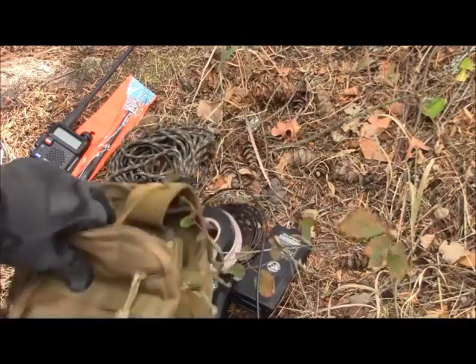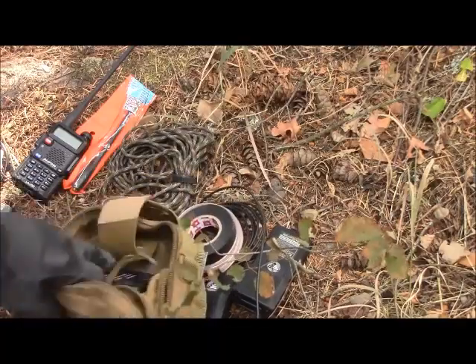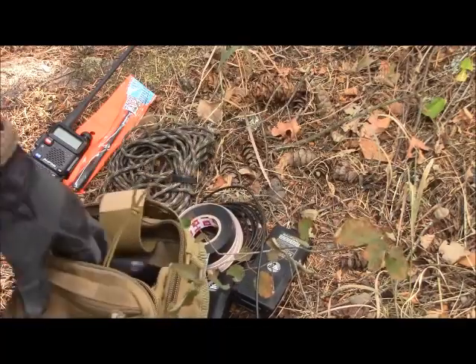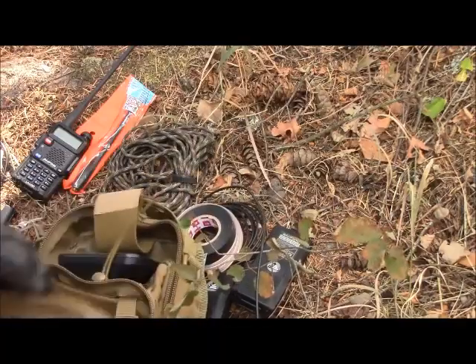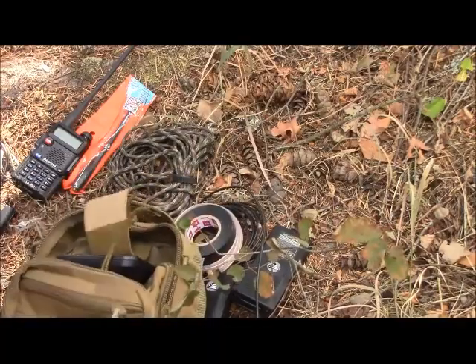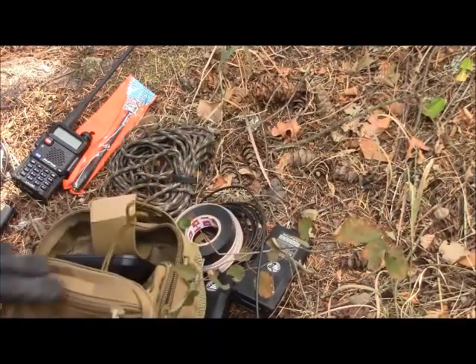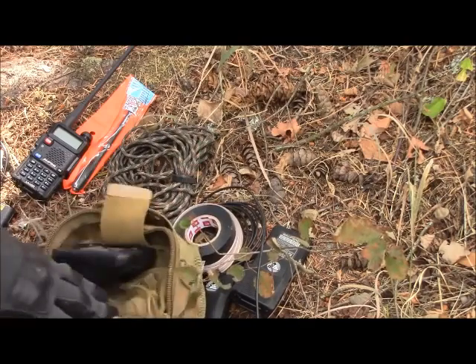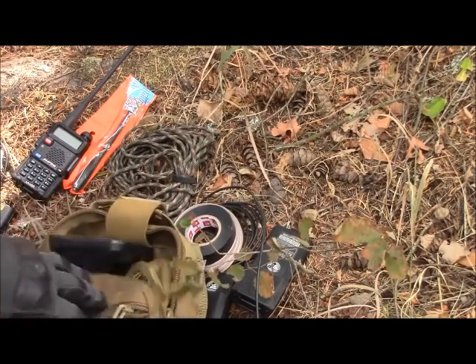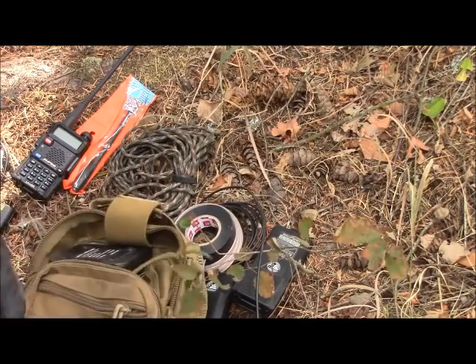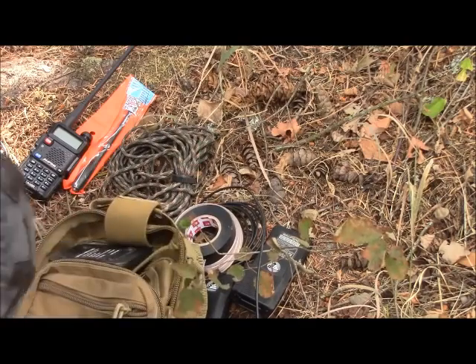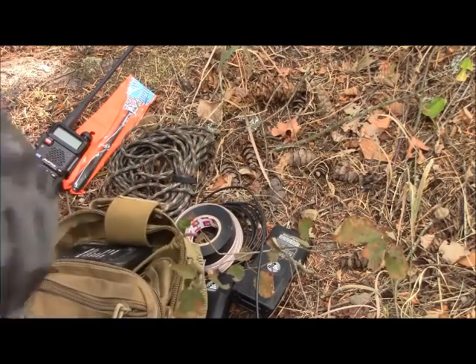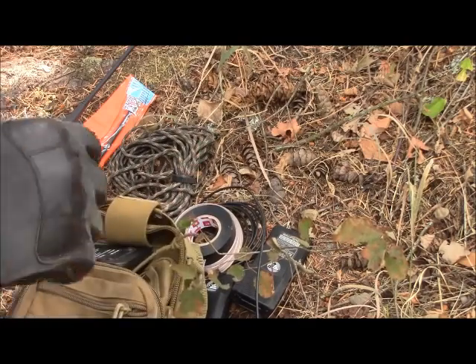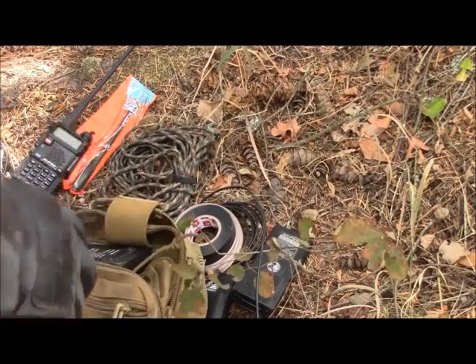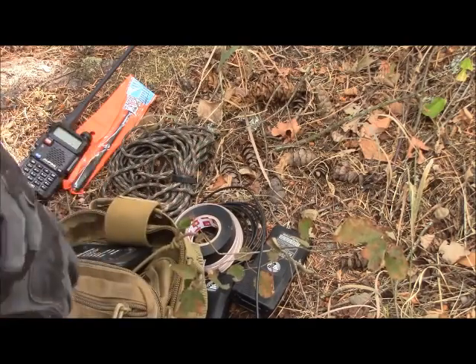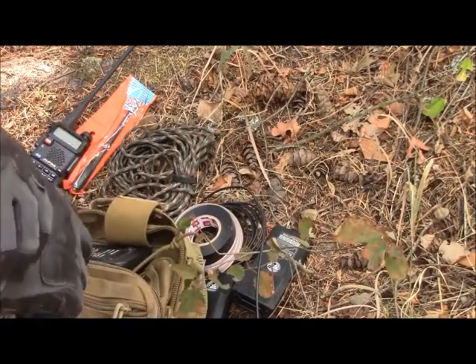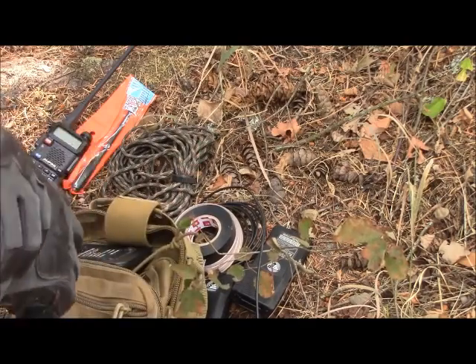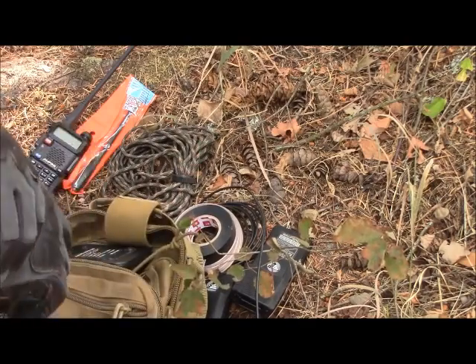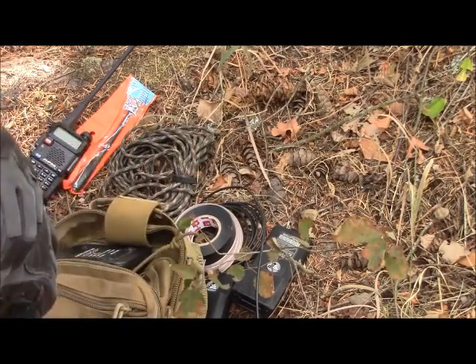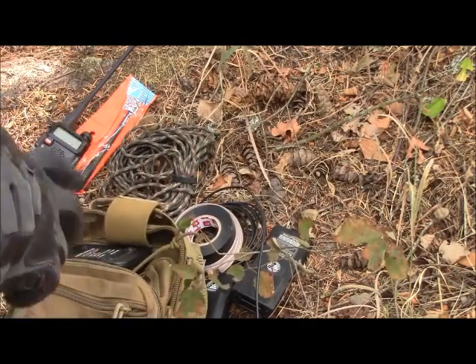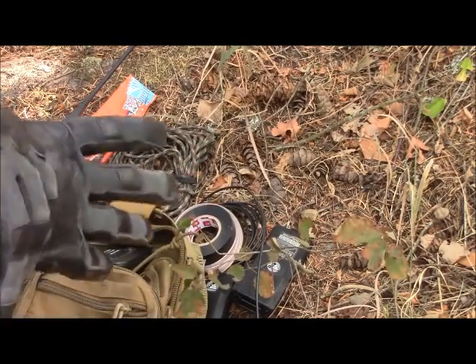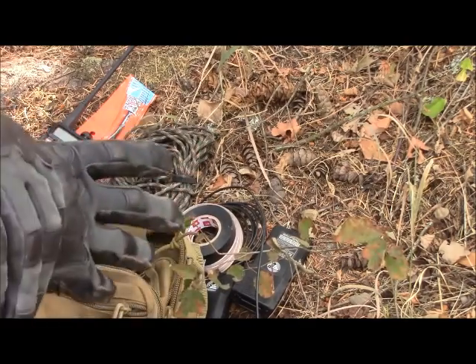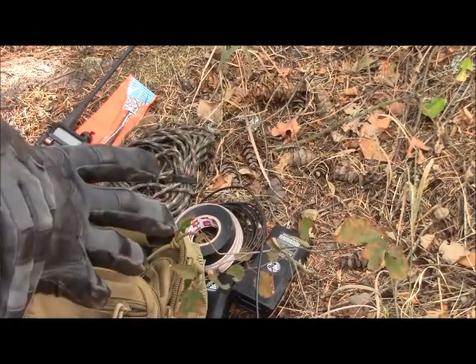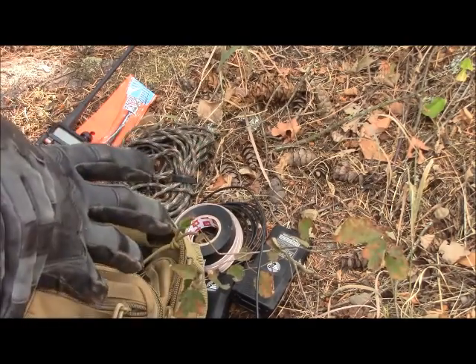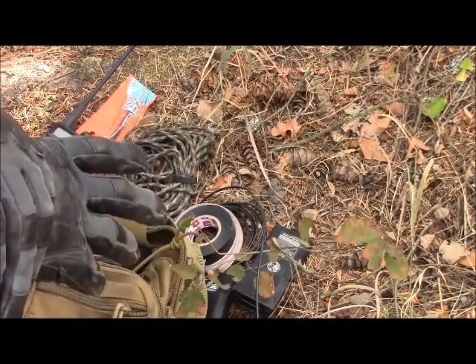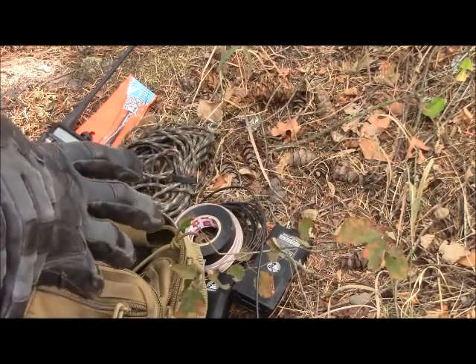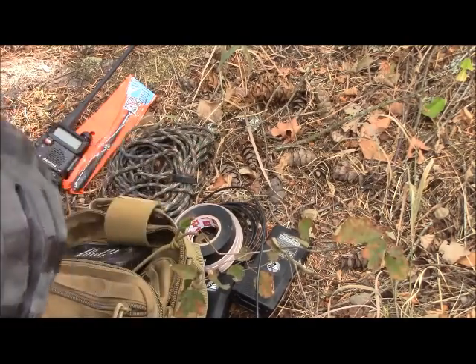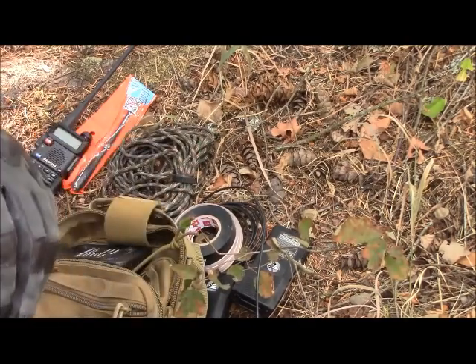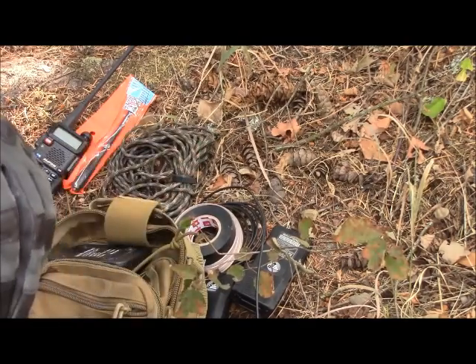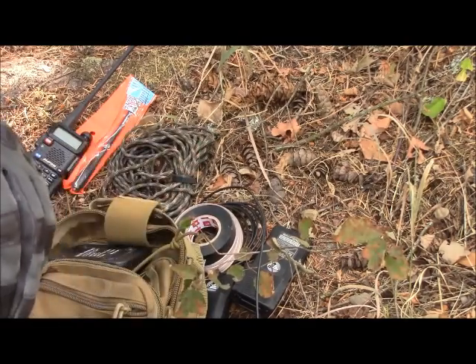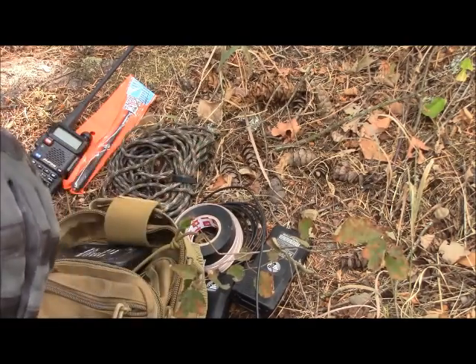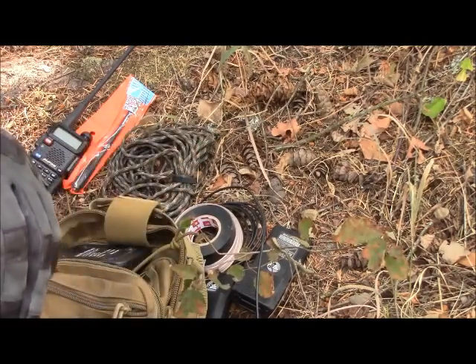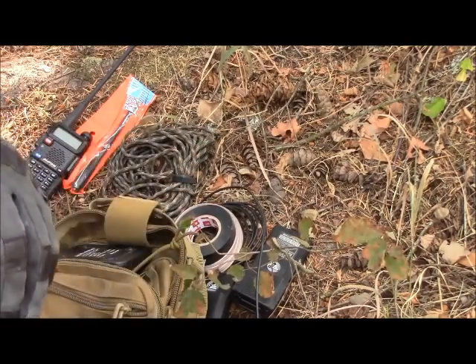That pretty much wraps up your basic comms go bag — that's Mrs. Schmidt's kit. And now I'll get into mine.